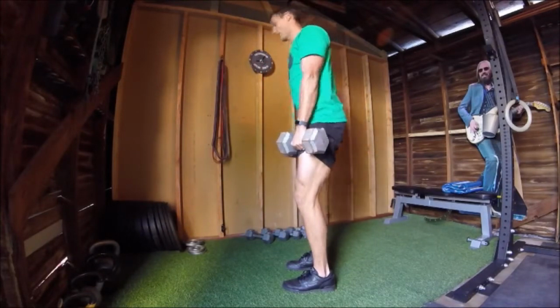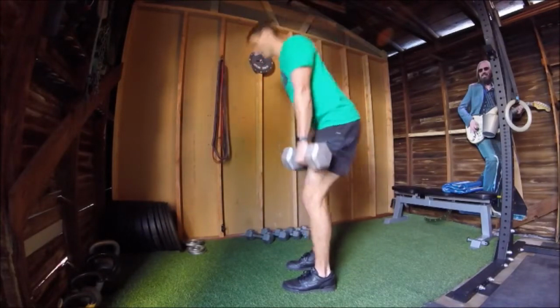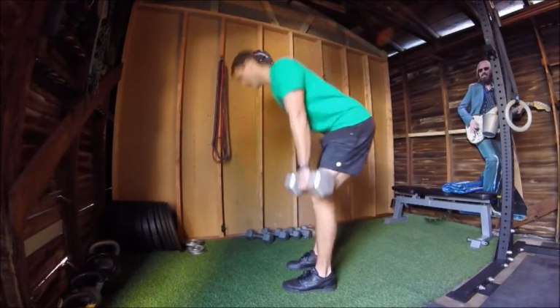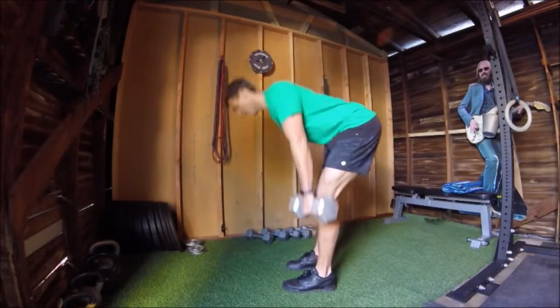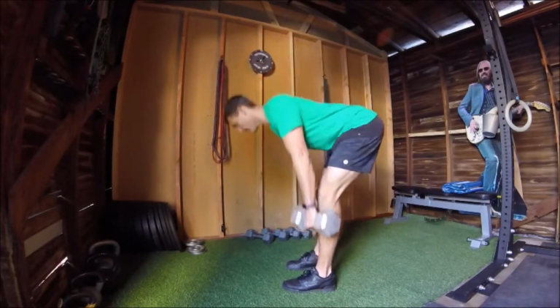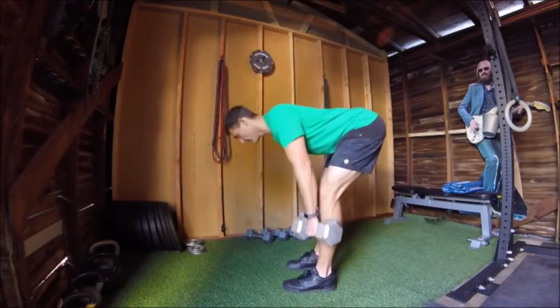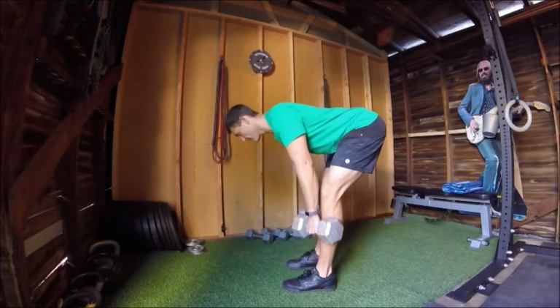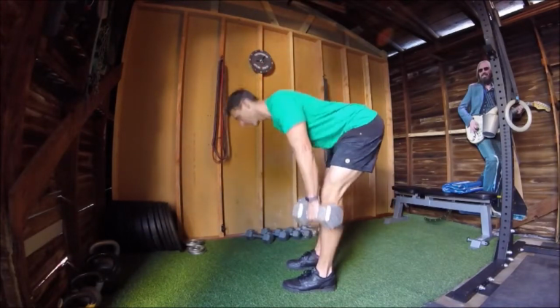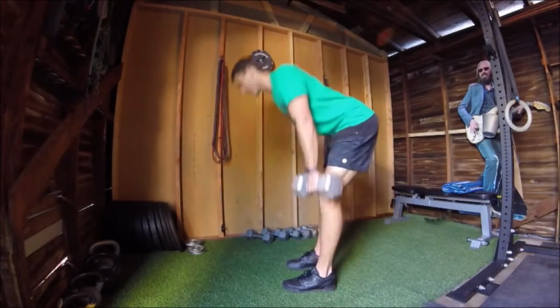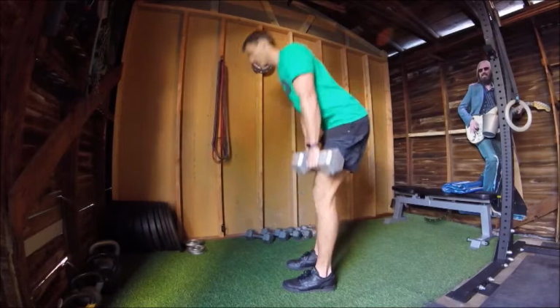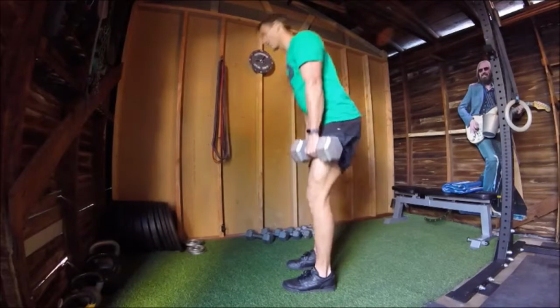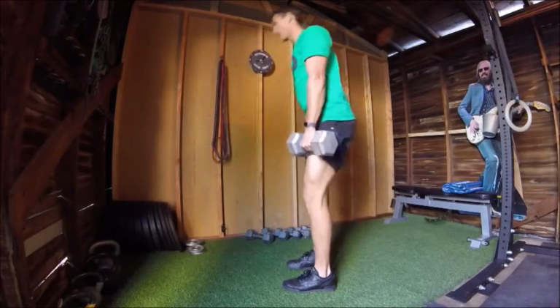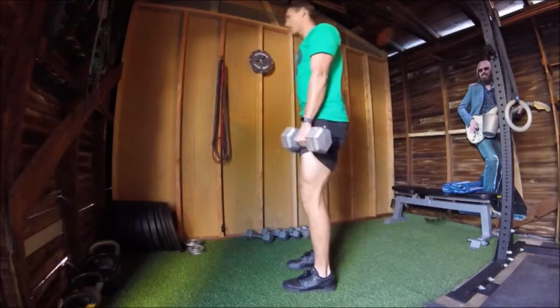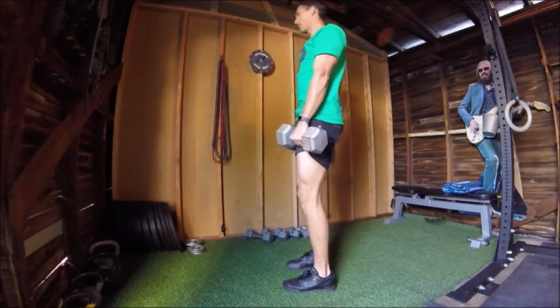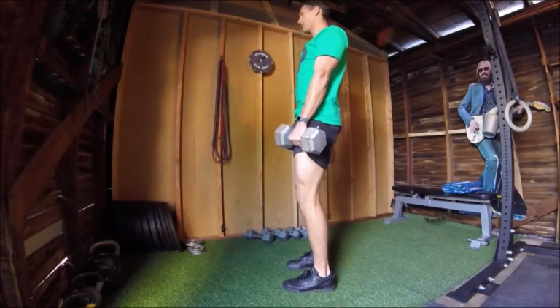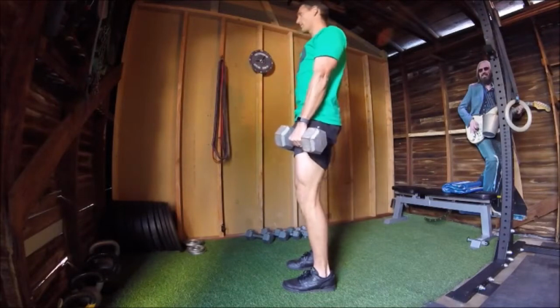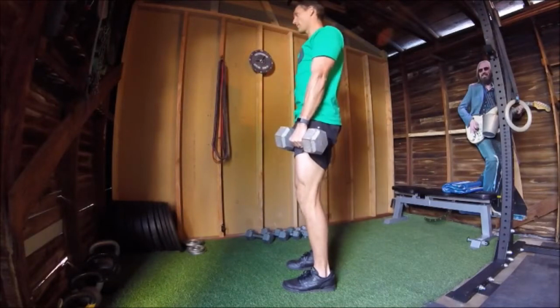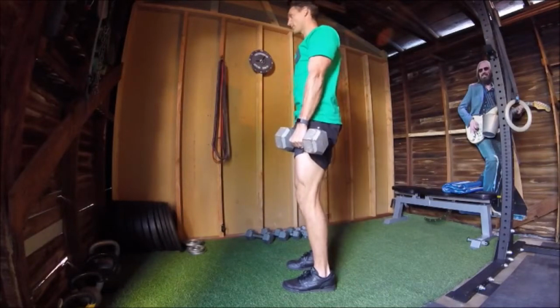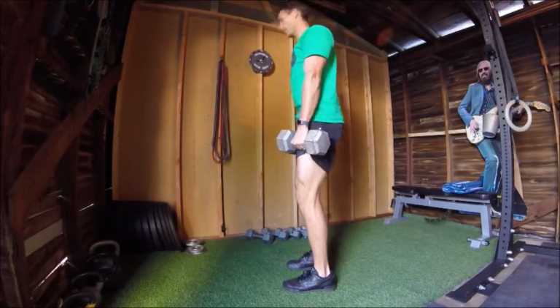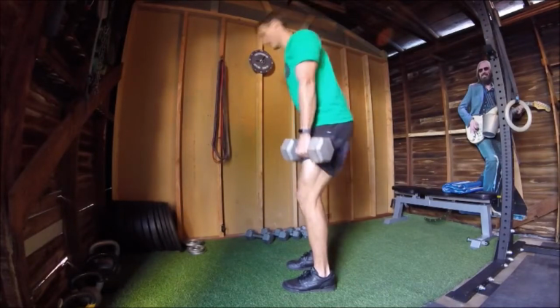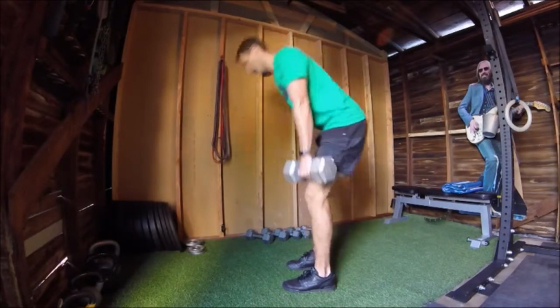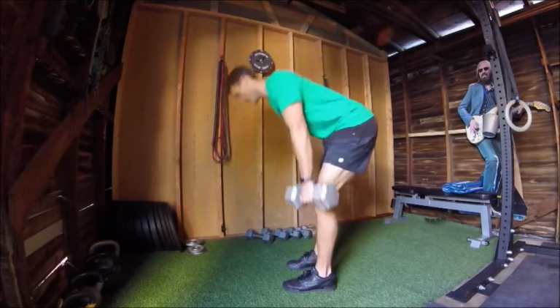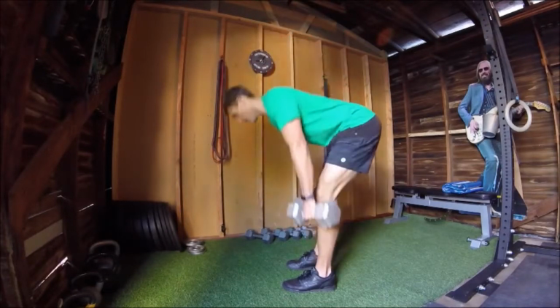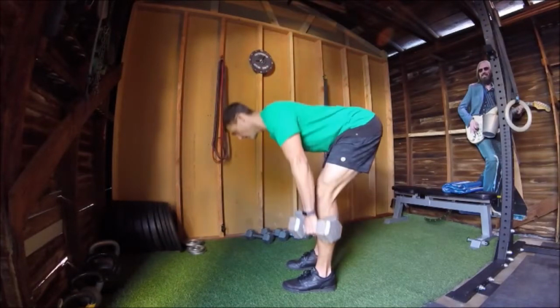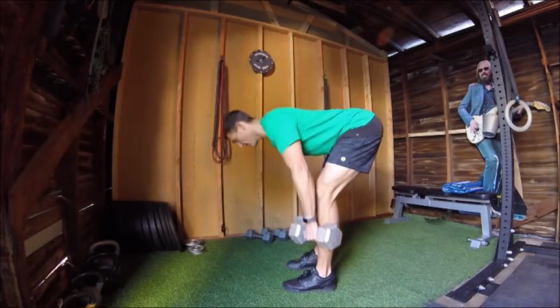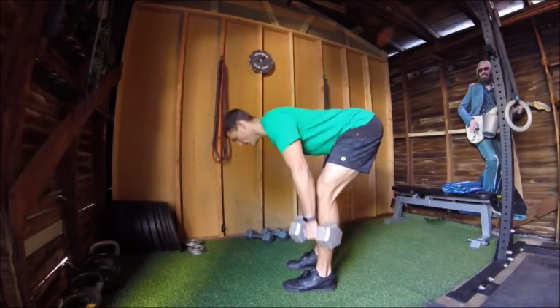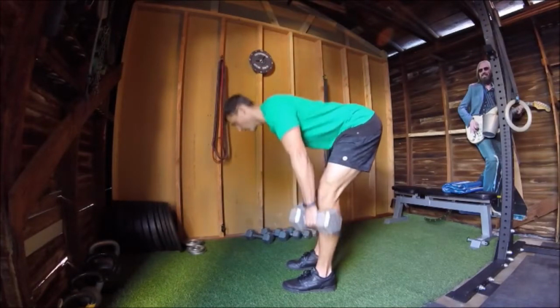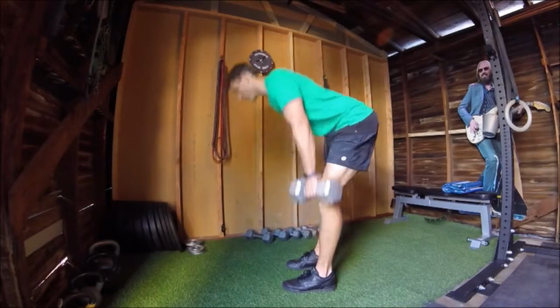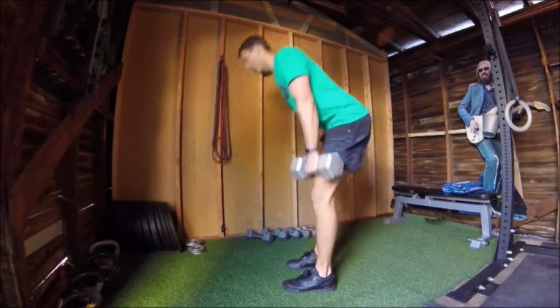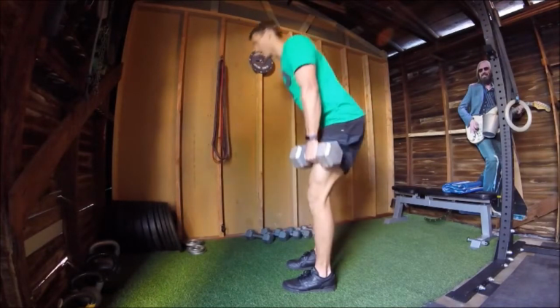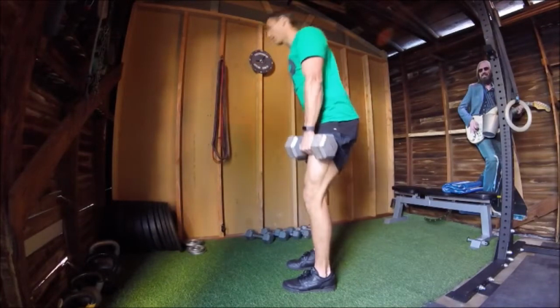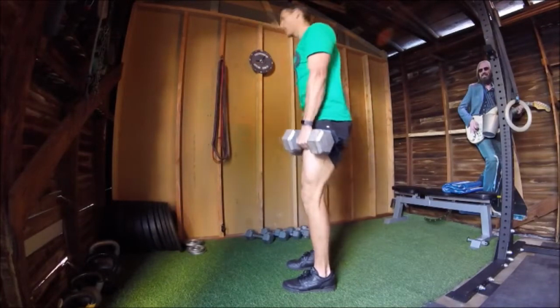Do not let your lower back round during this exercise at any point in time.